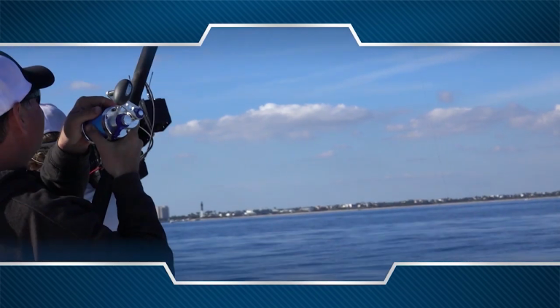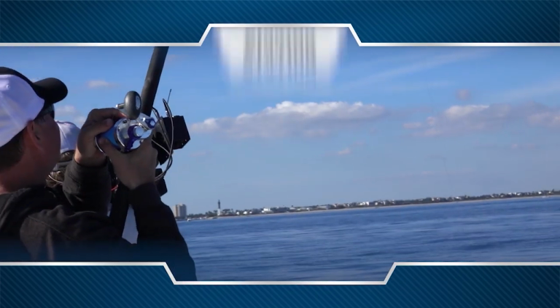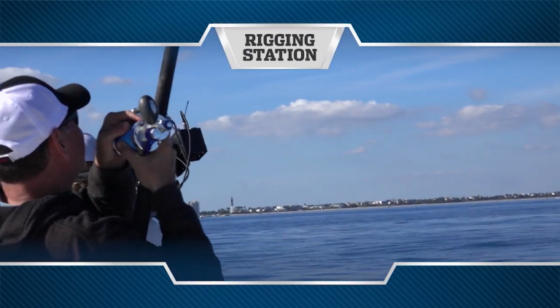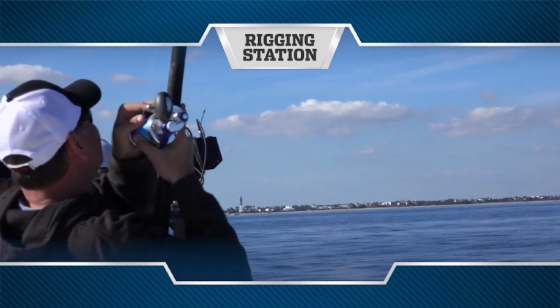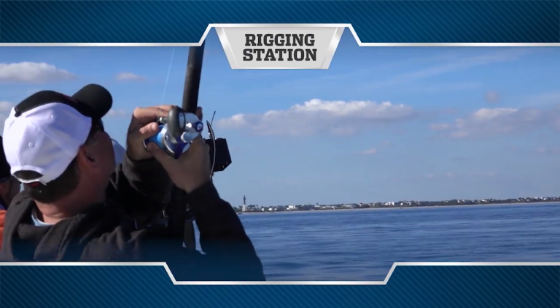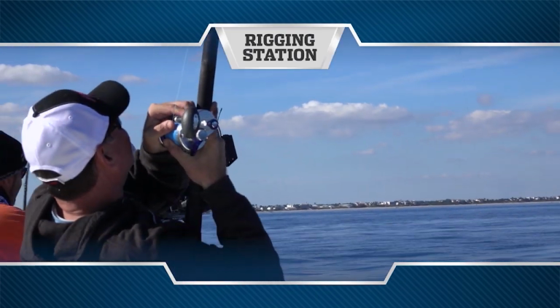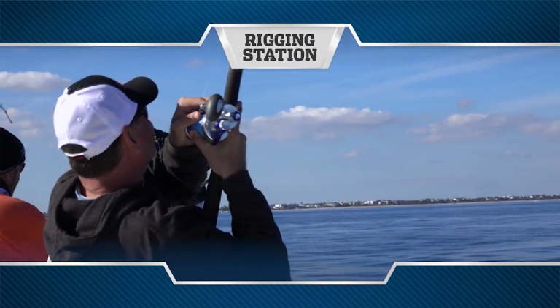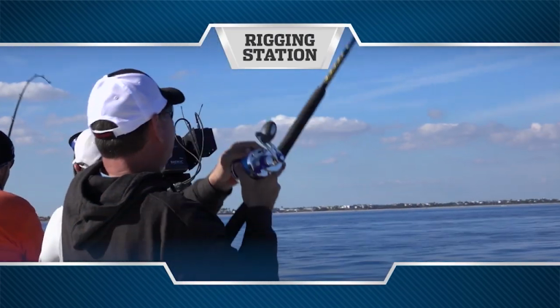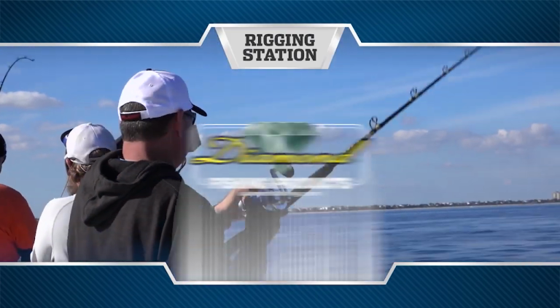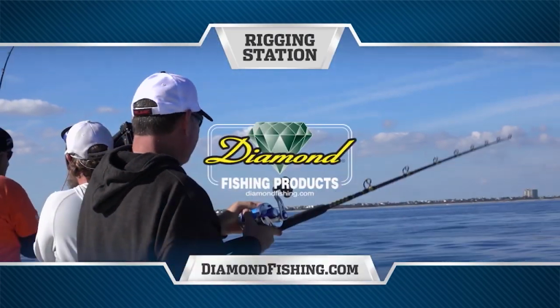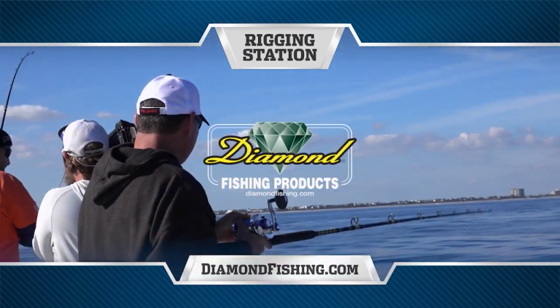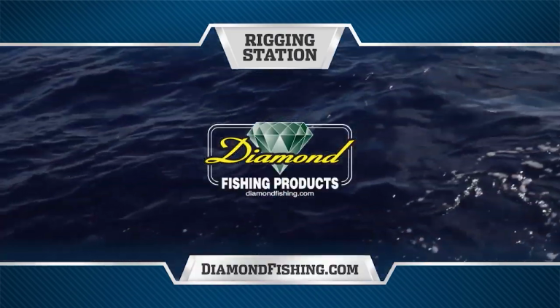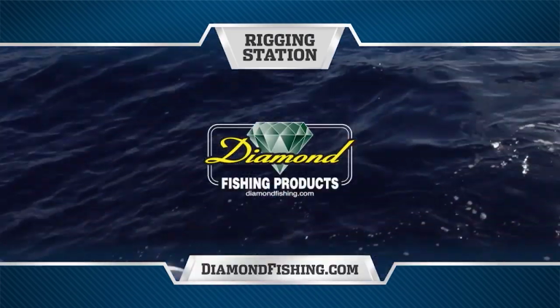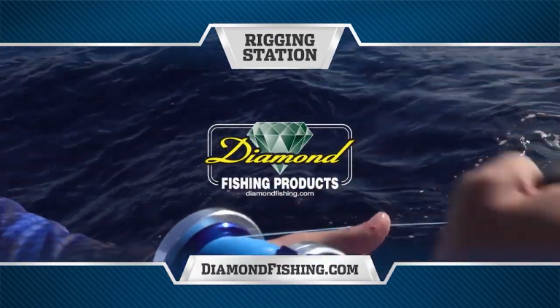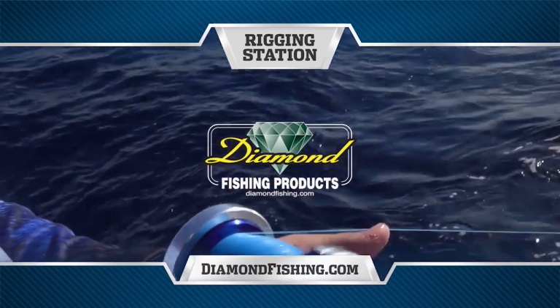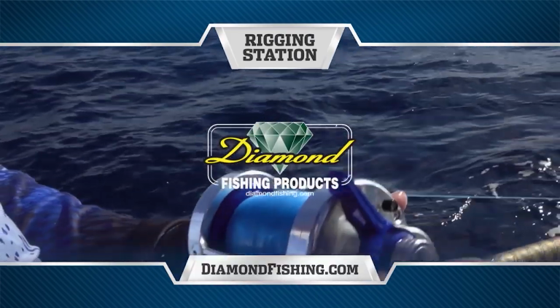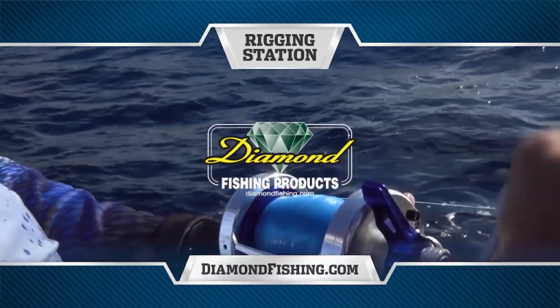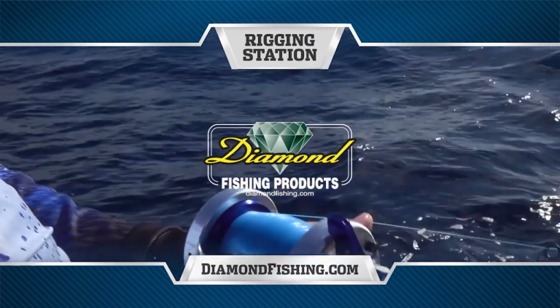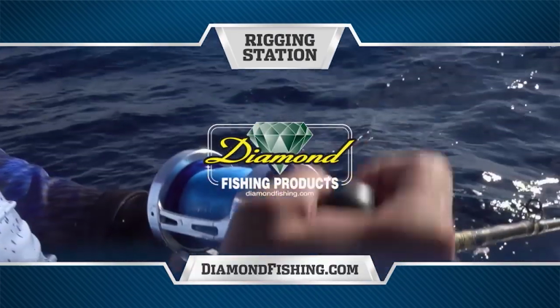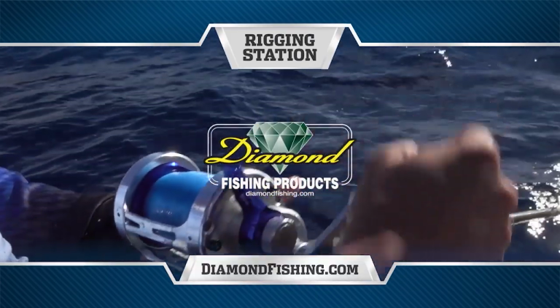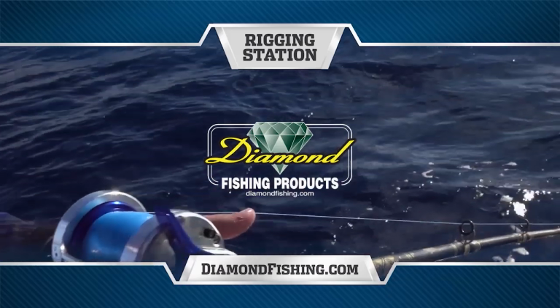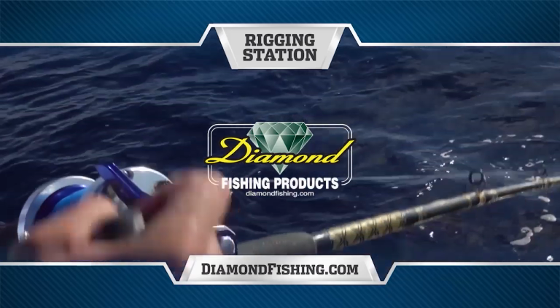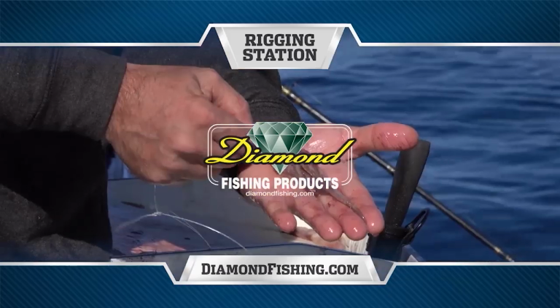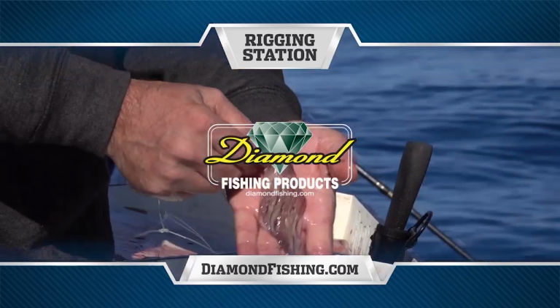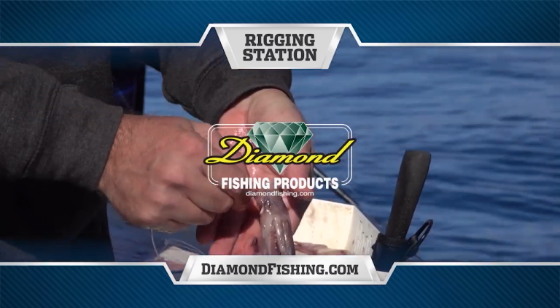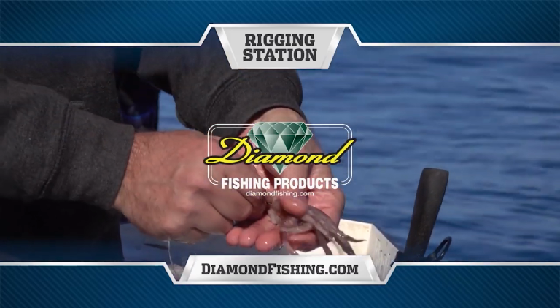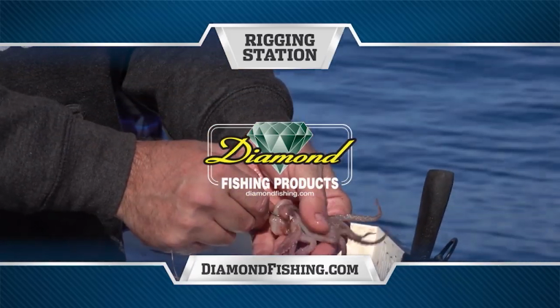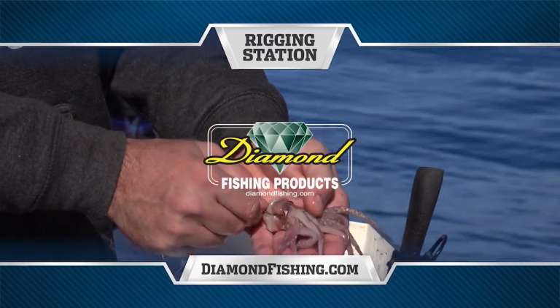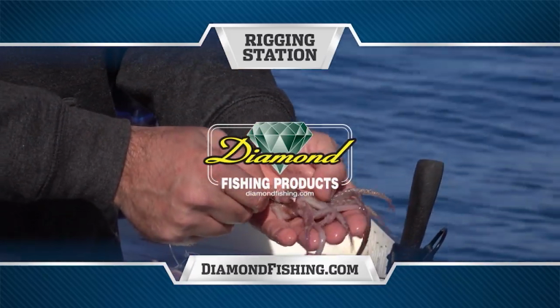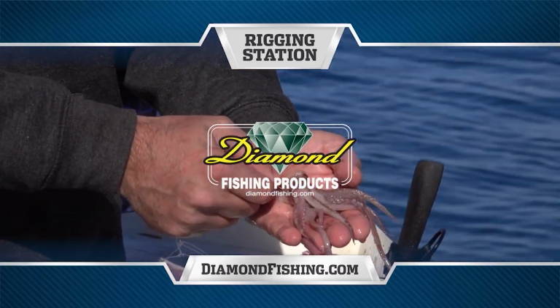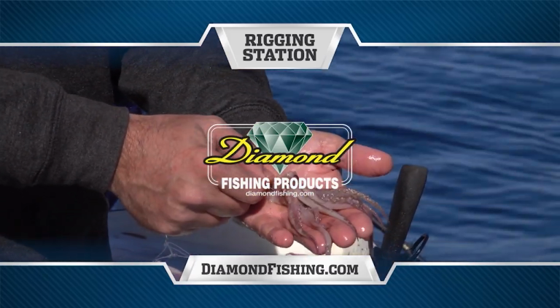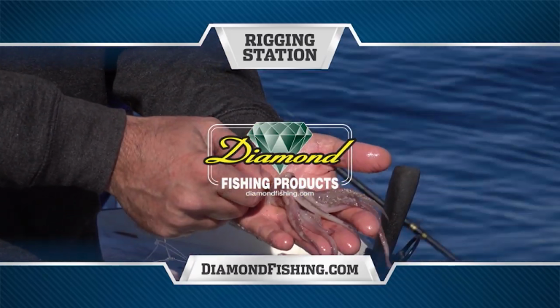Rigging Station, brought to you by Diamond Fishing, the finest monofilament, fluorocarbon, and braided fishing line.